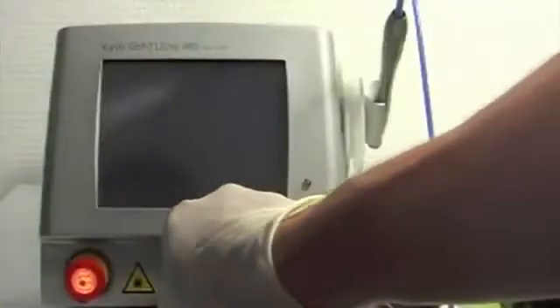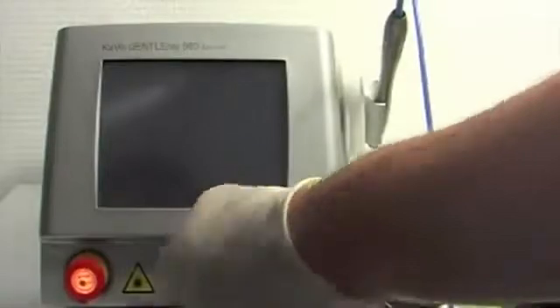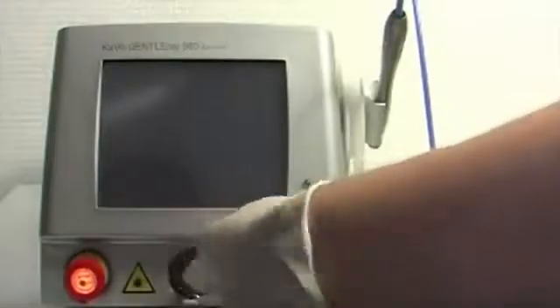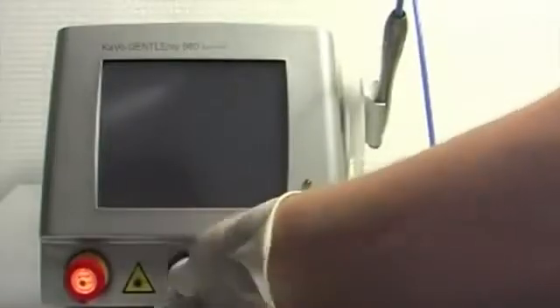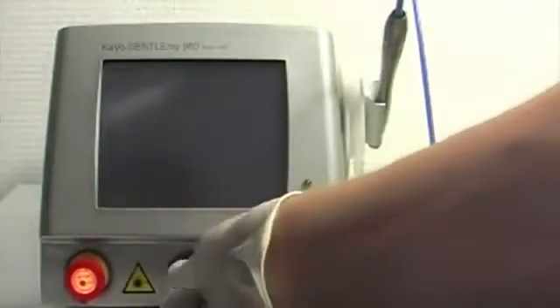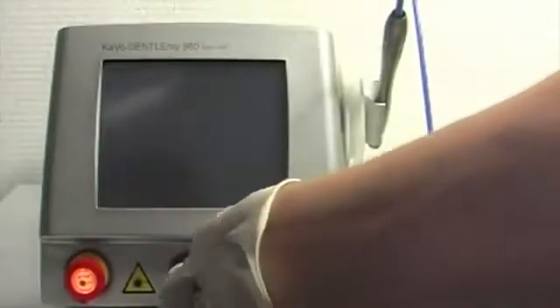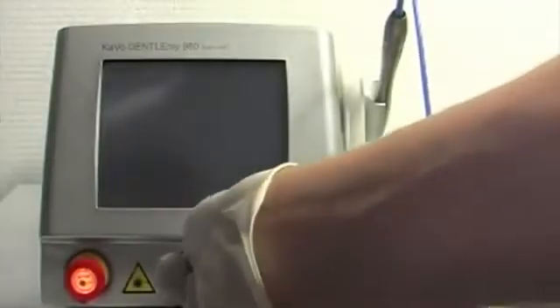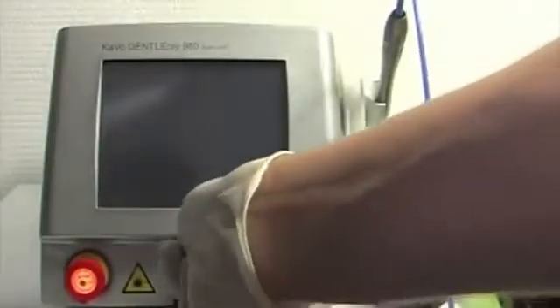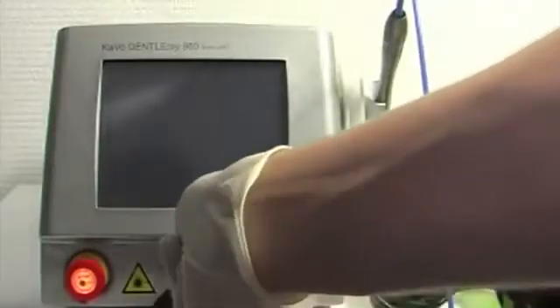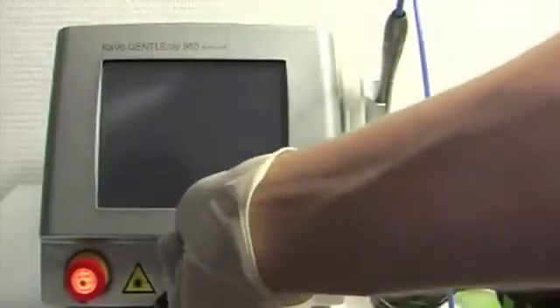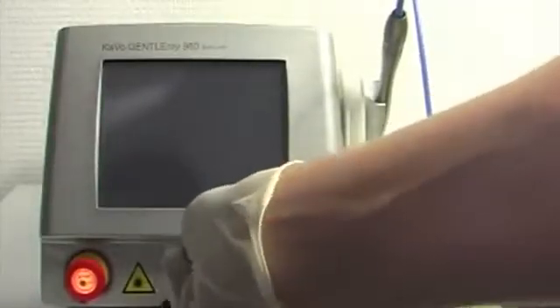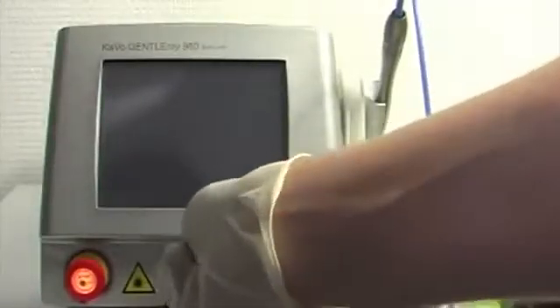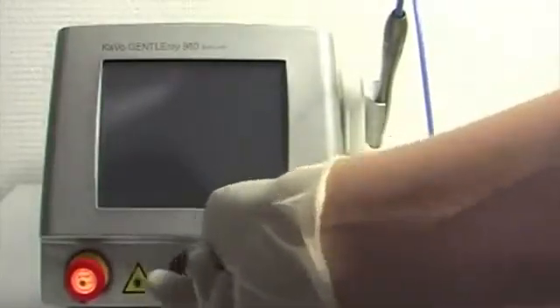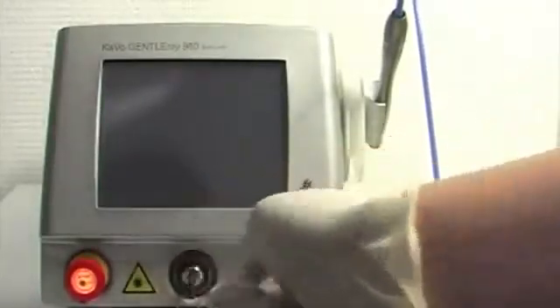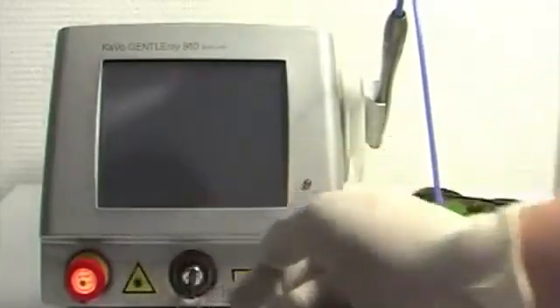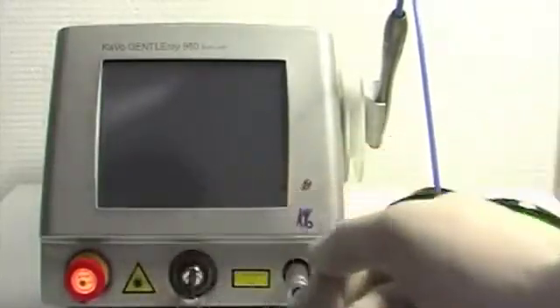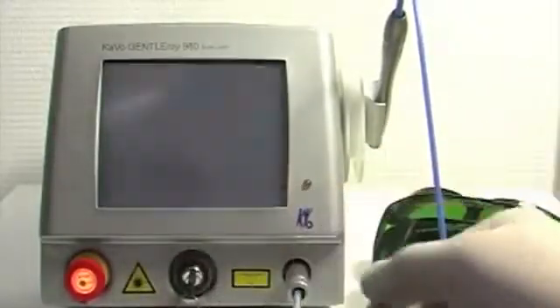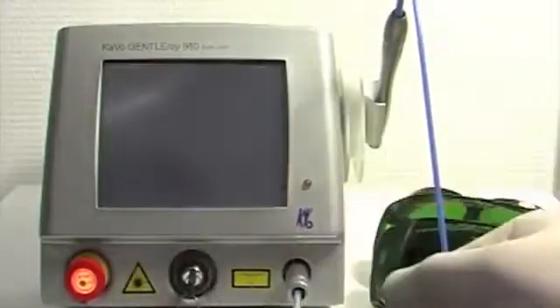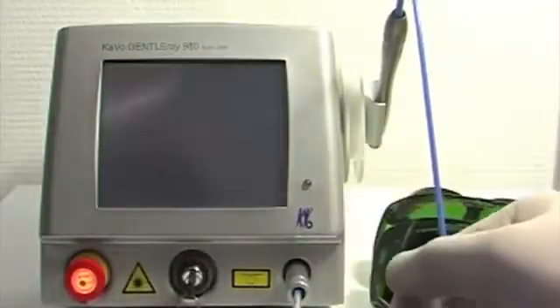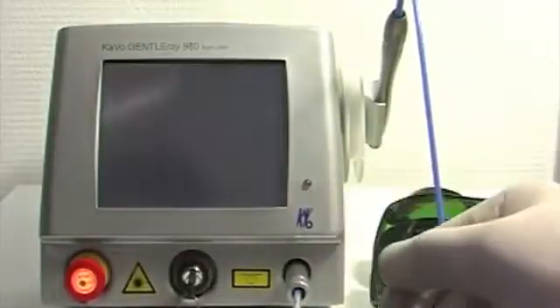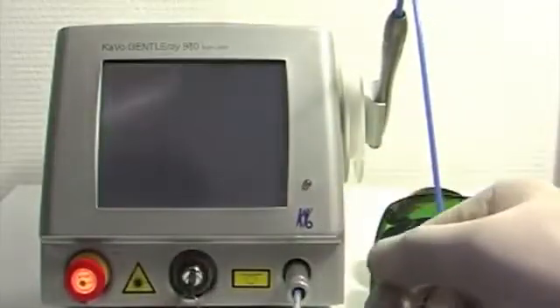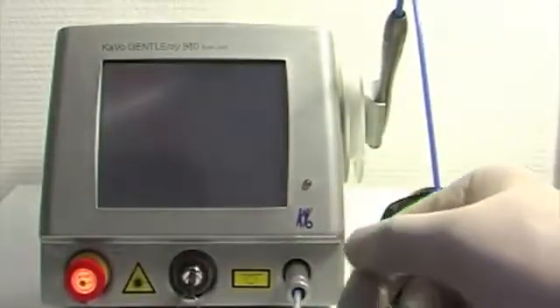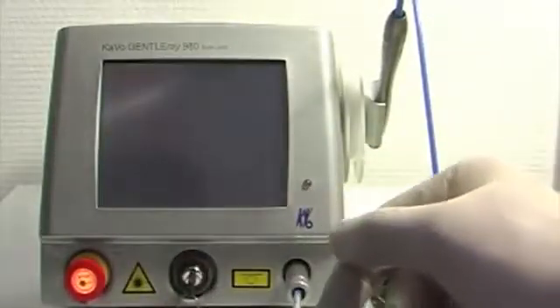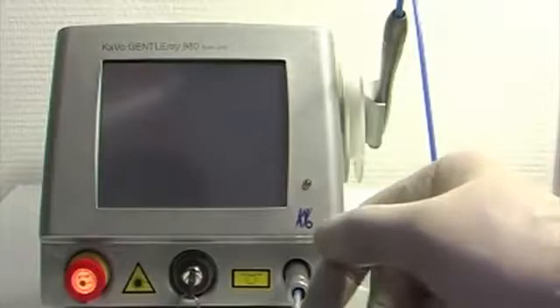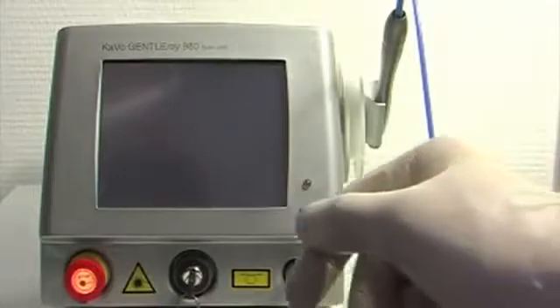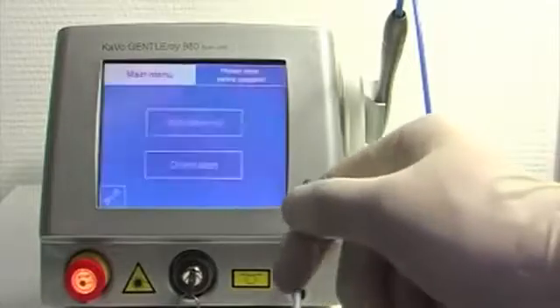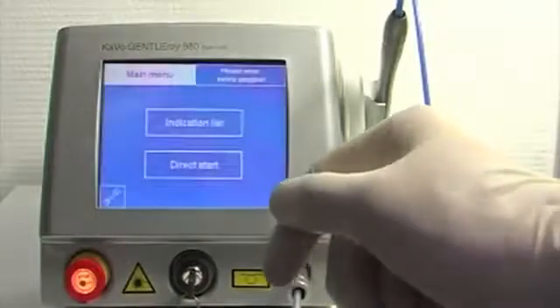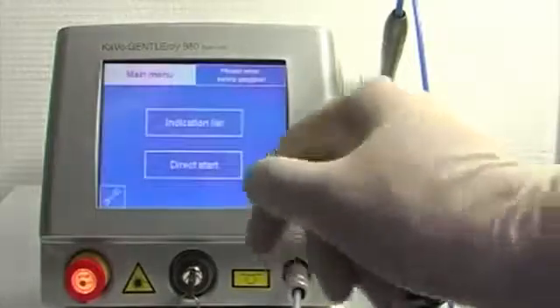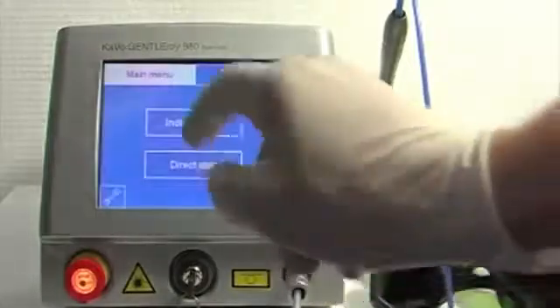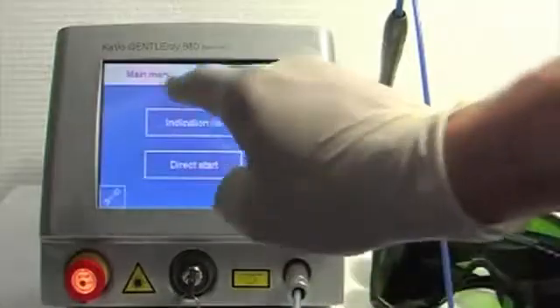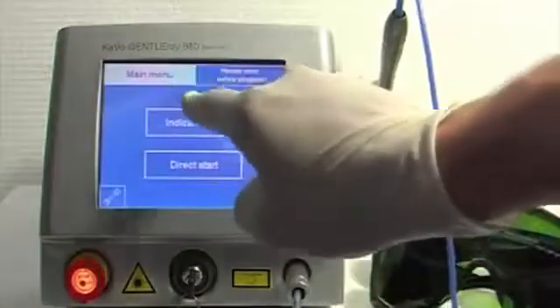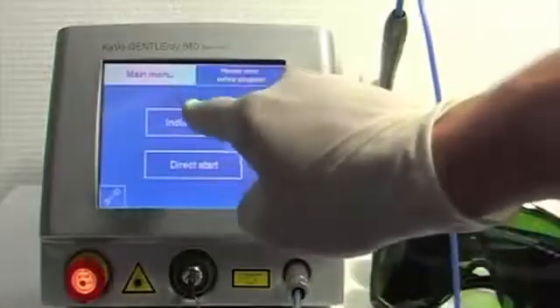Next, prepare the laser. Choose the bleaching program or the settings which are recommended by the manufacturer.